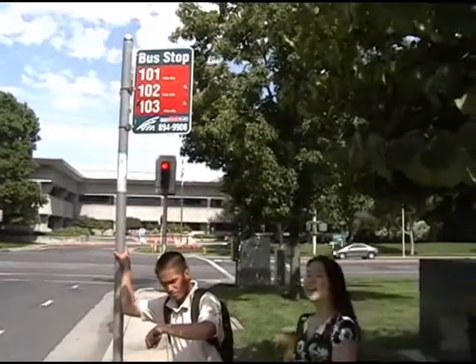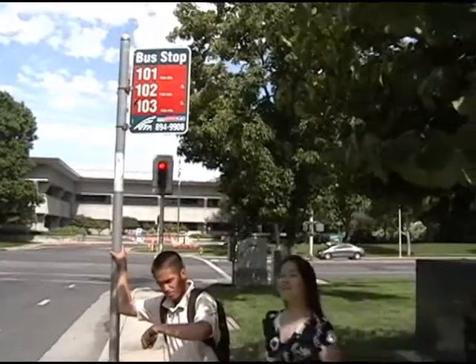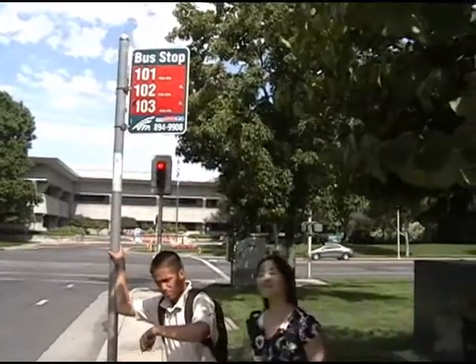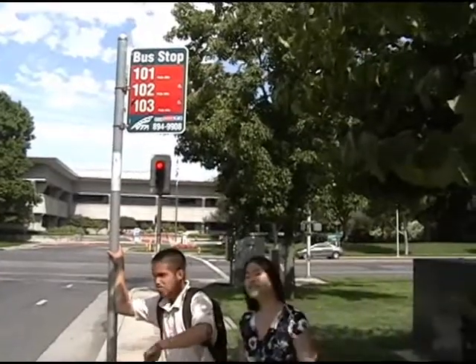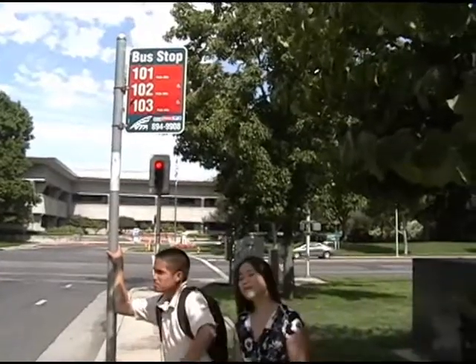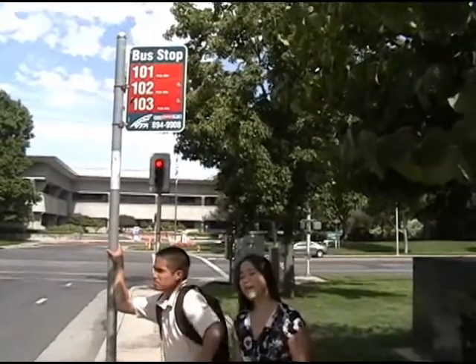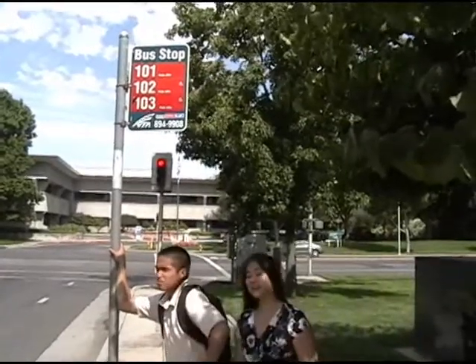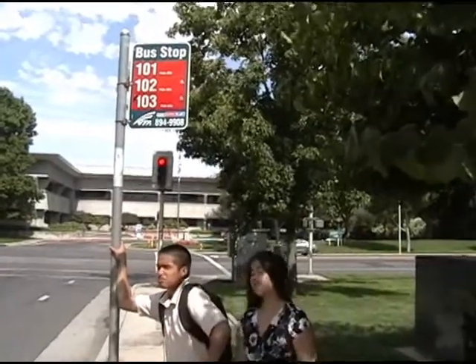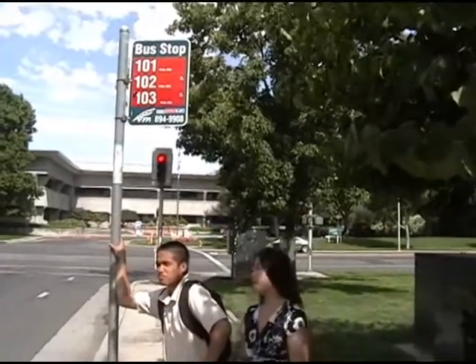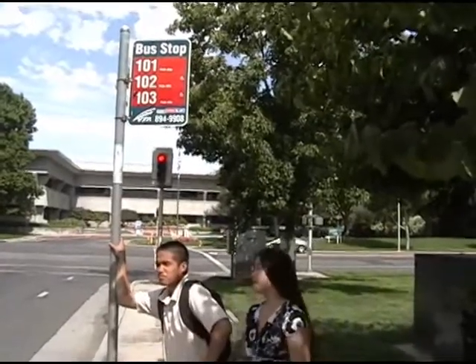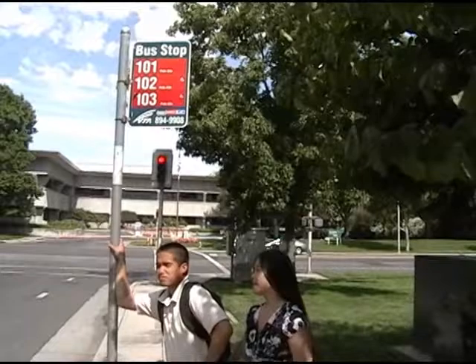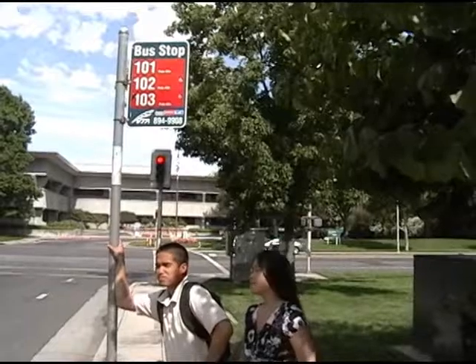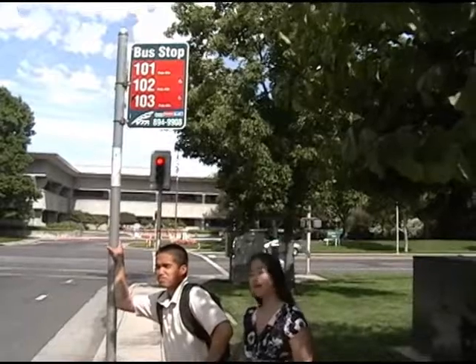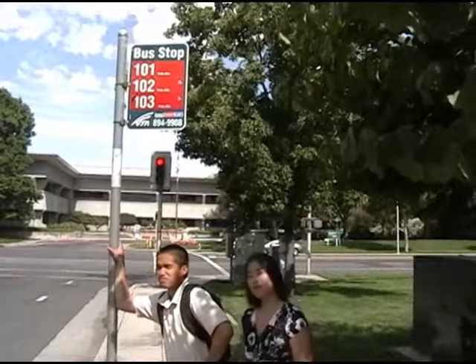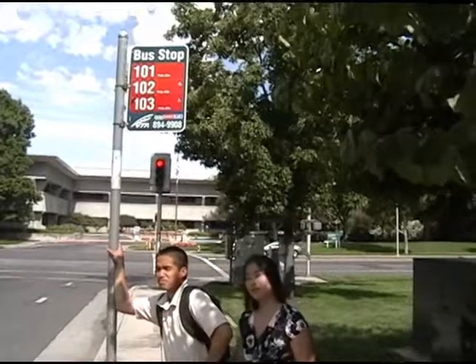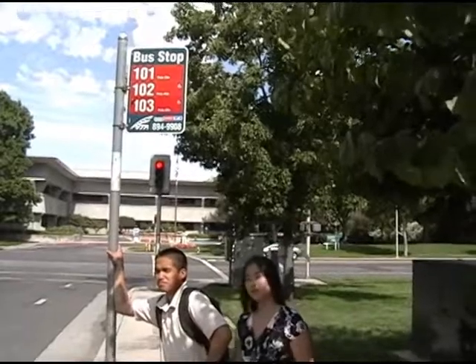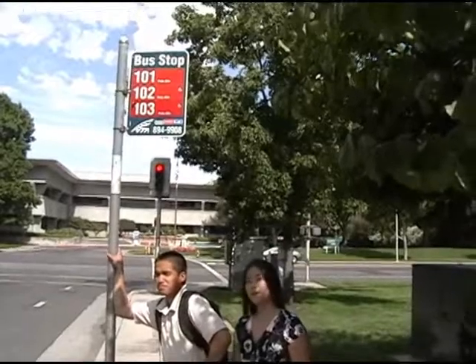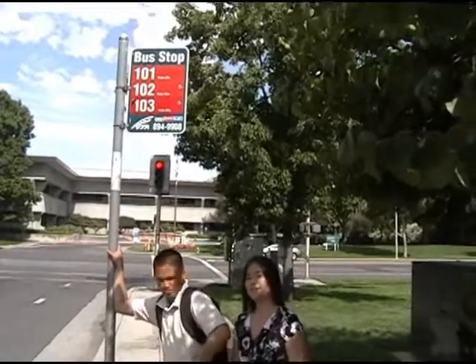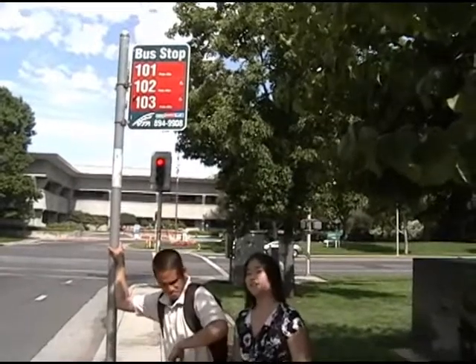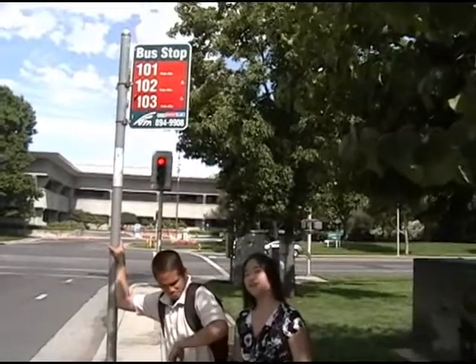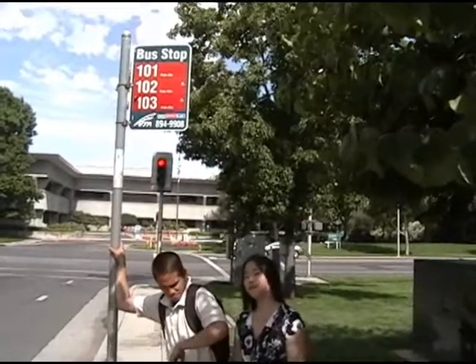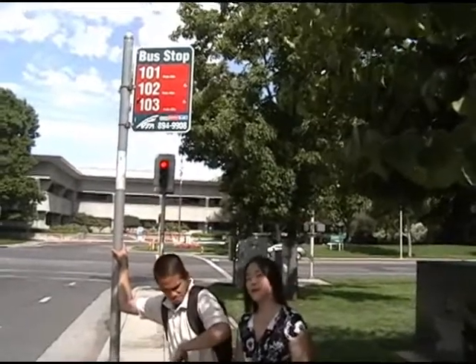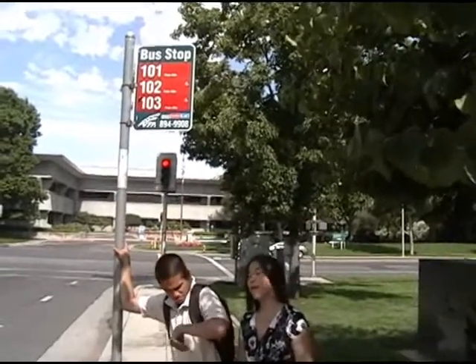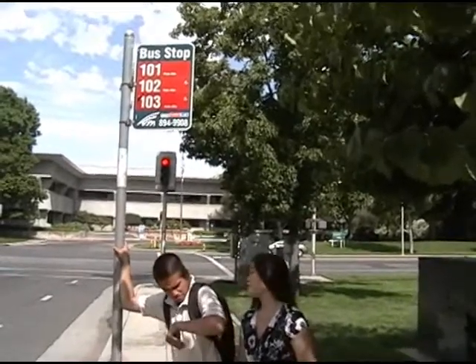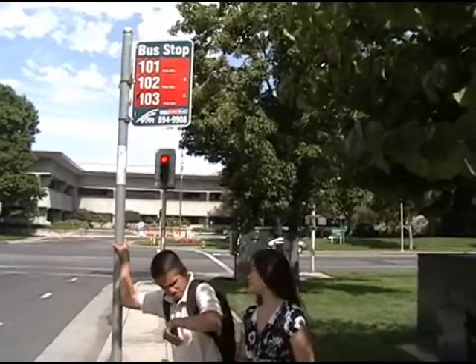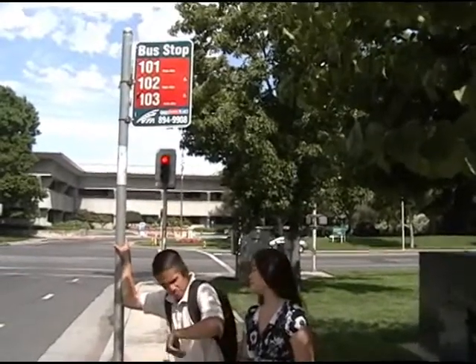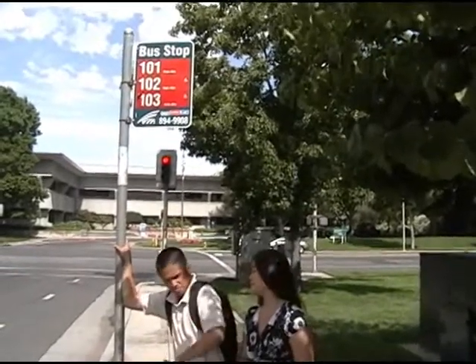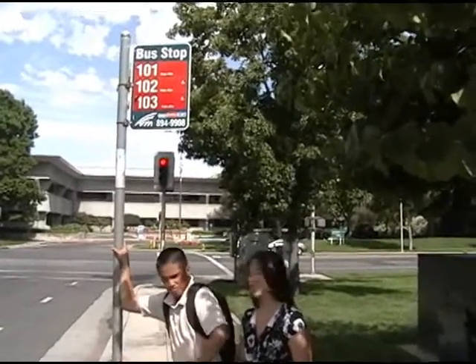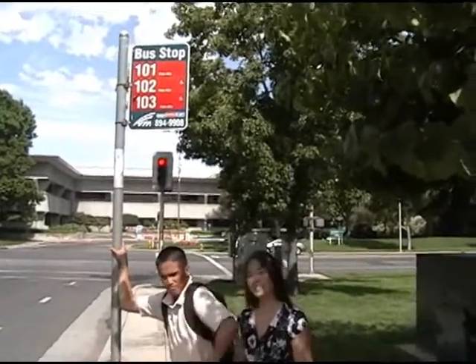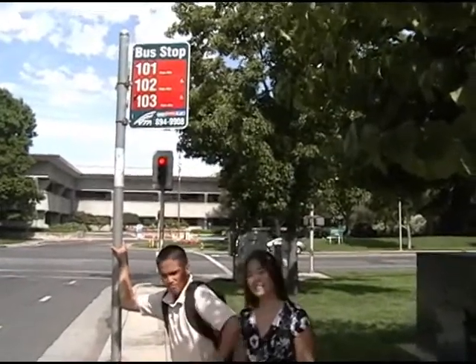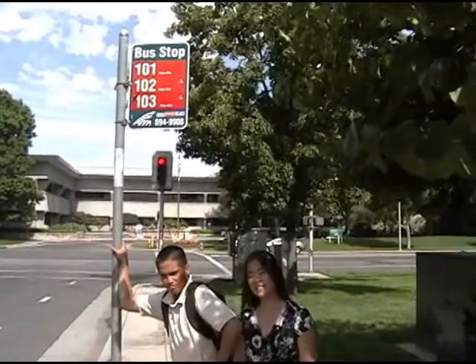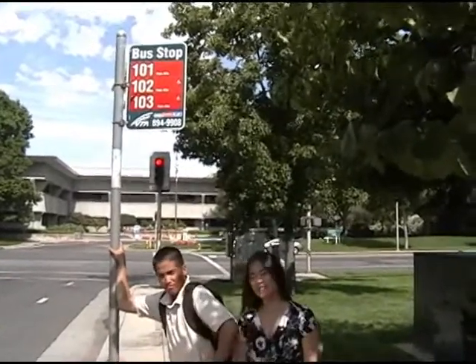If you live near a bus stop, then maybe you can use a bus as another form of transportation.